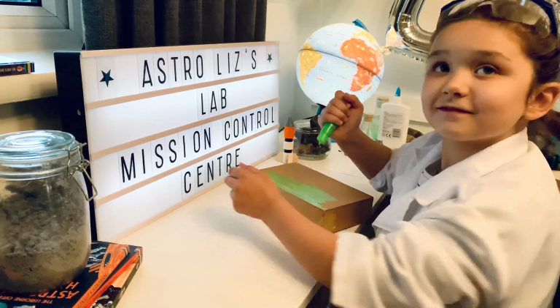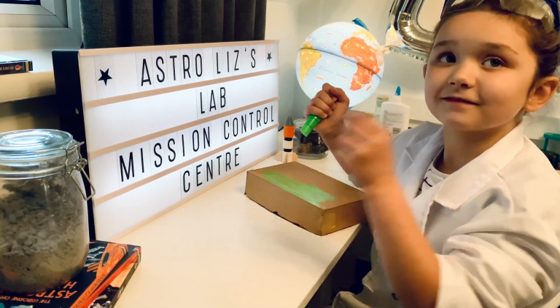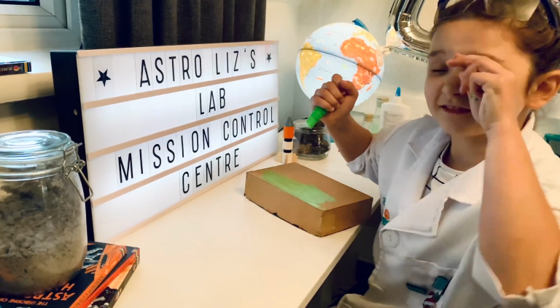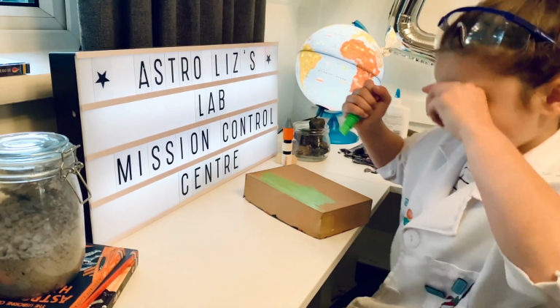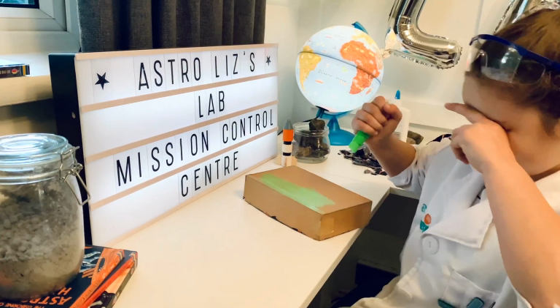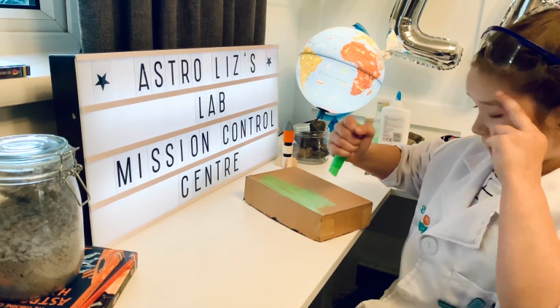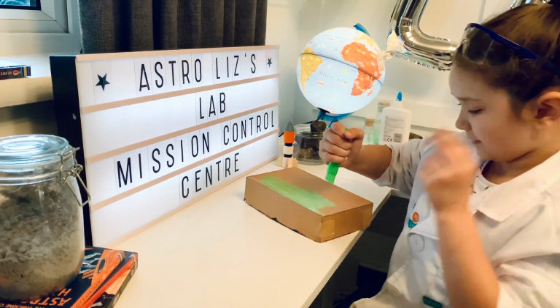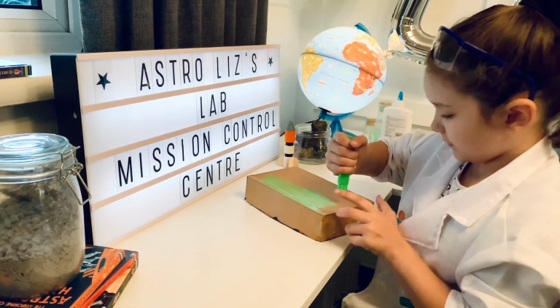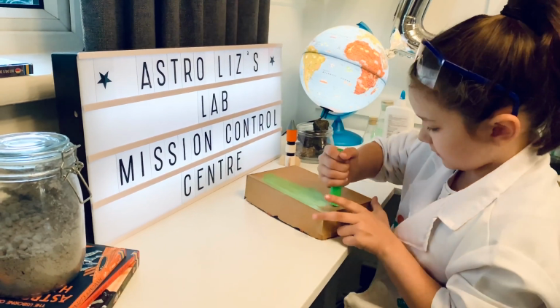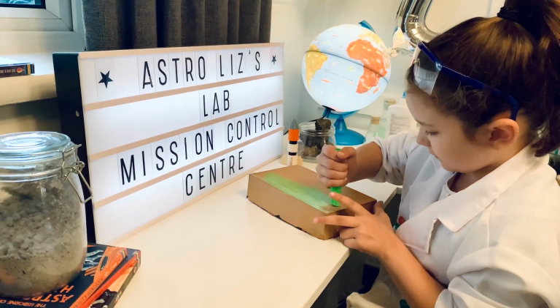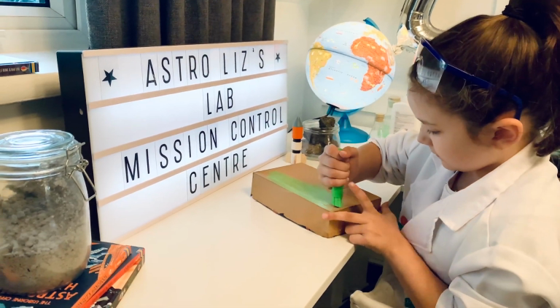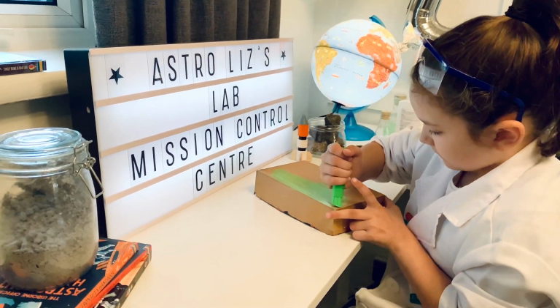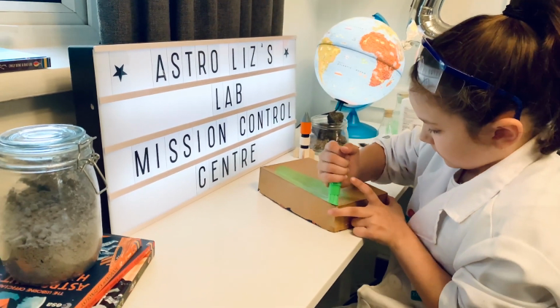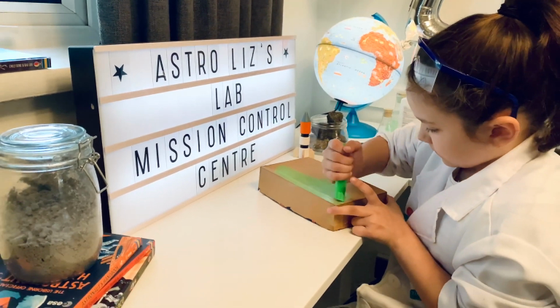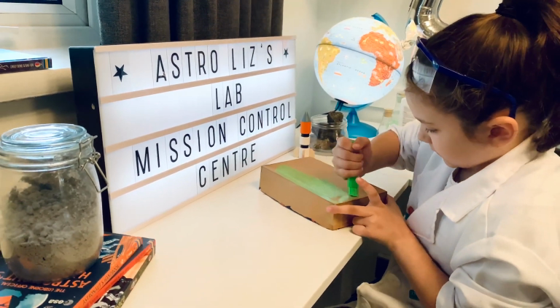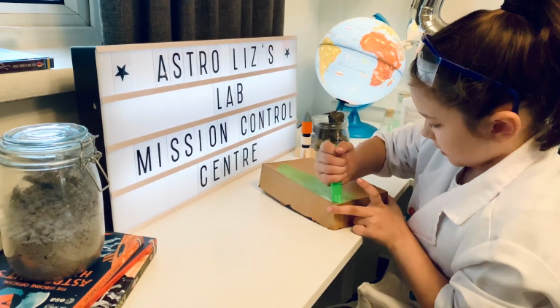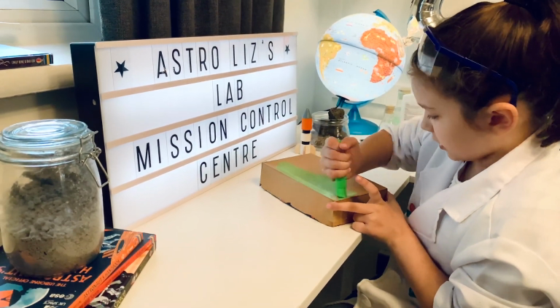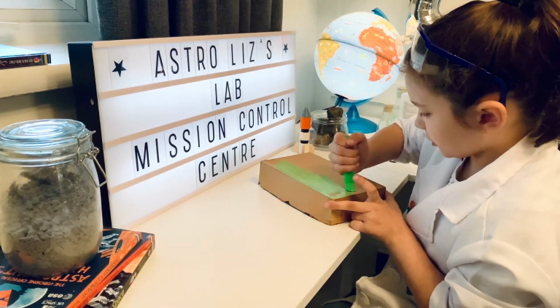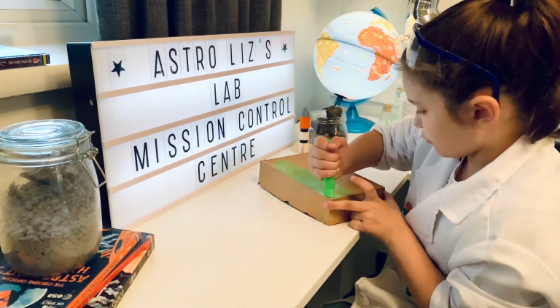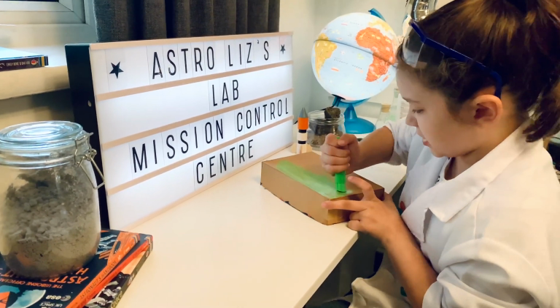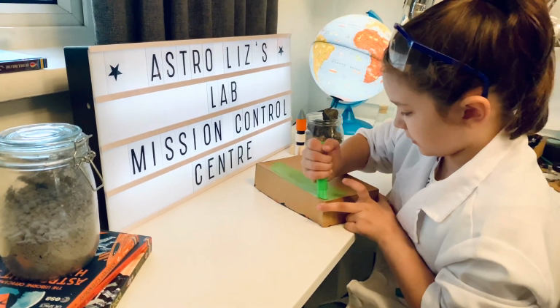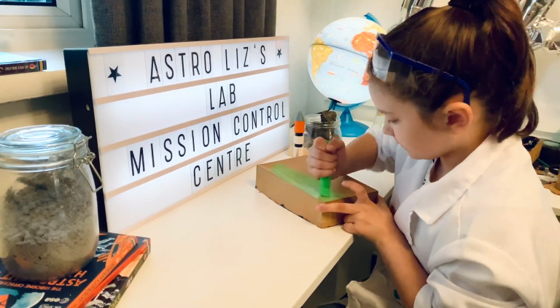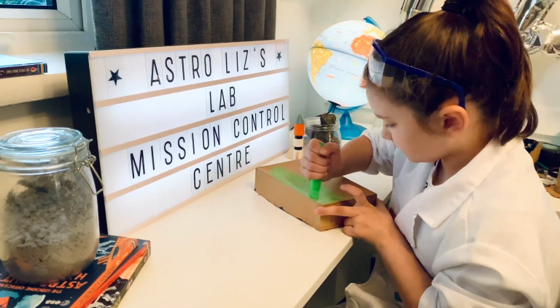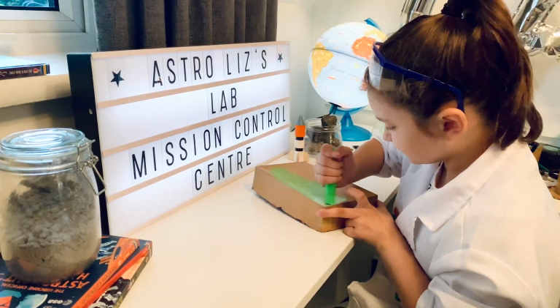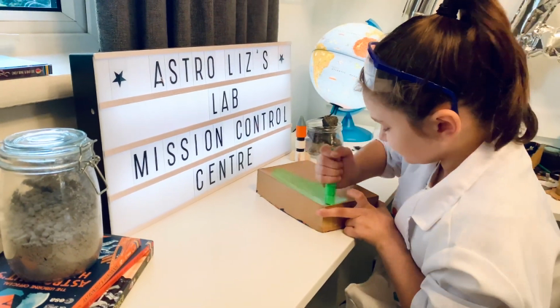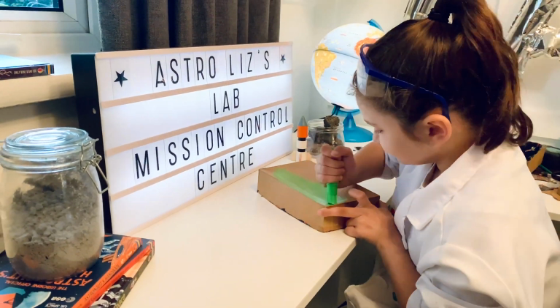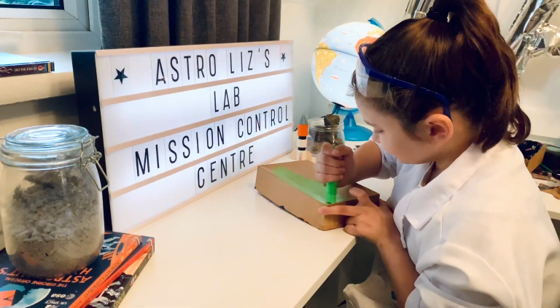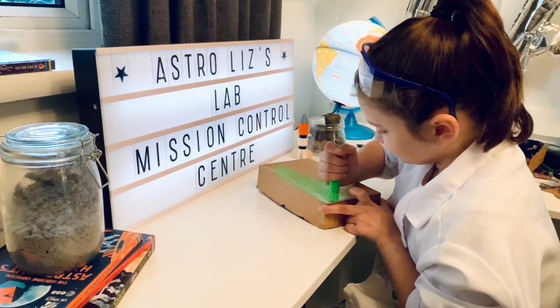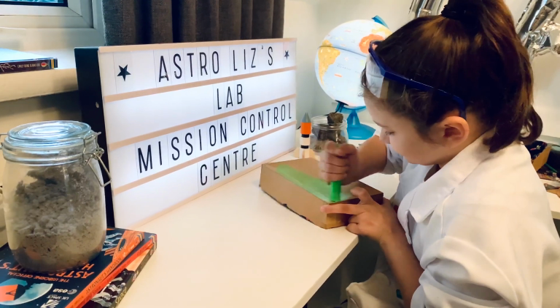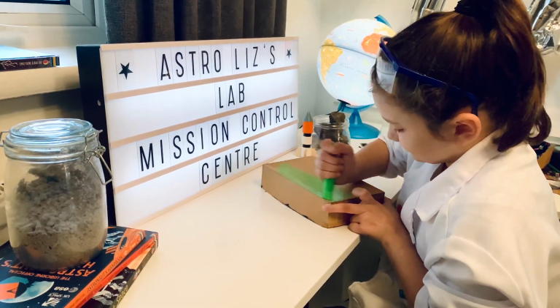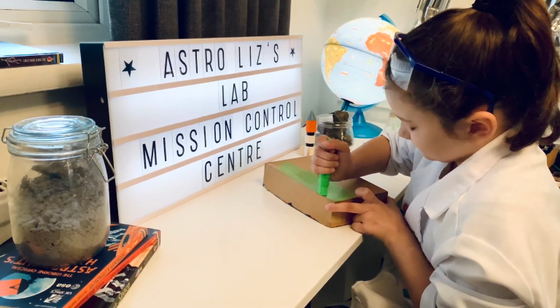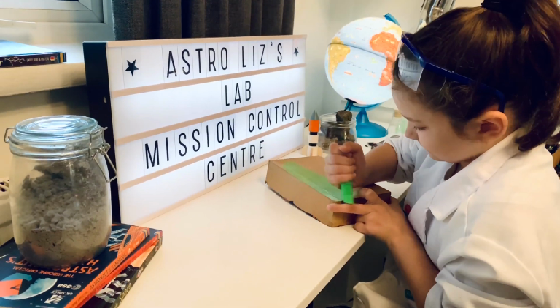Great job, Elizabeth! What color is your box going to be? Green! Oh, green! Very nice.